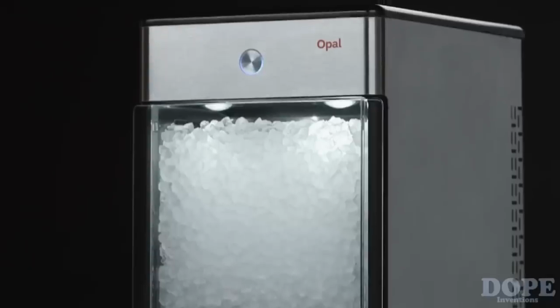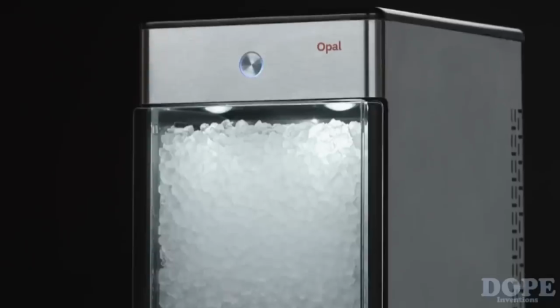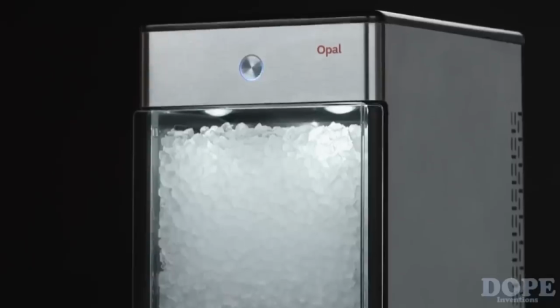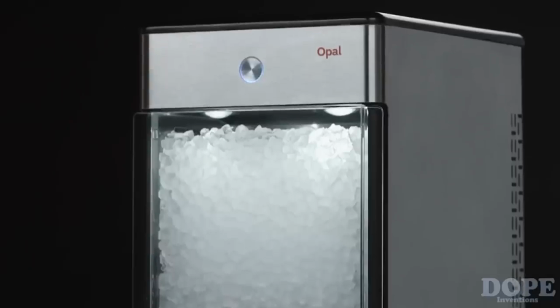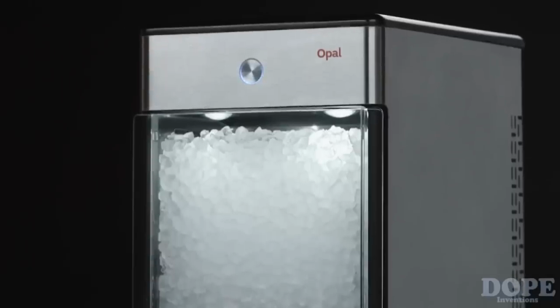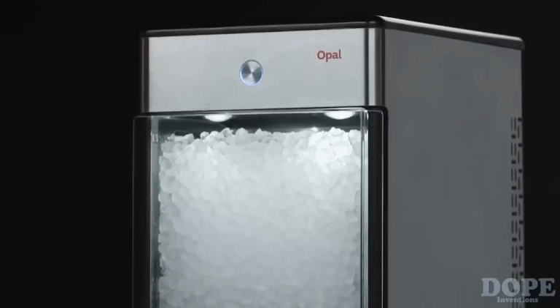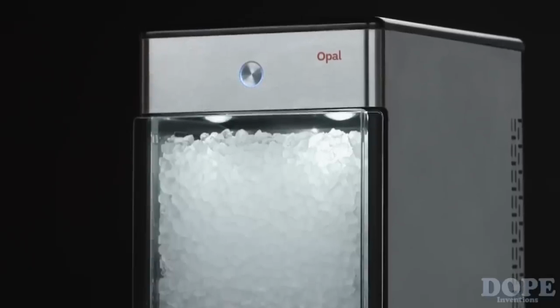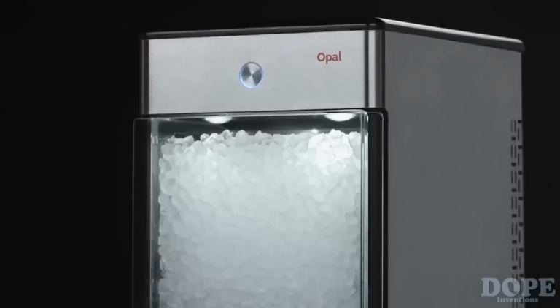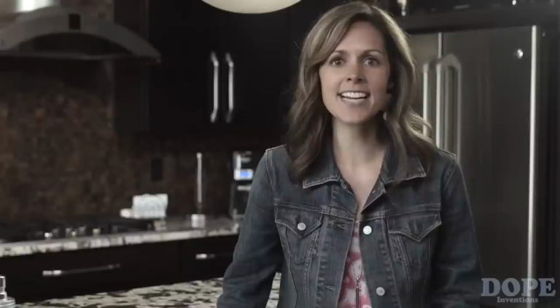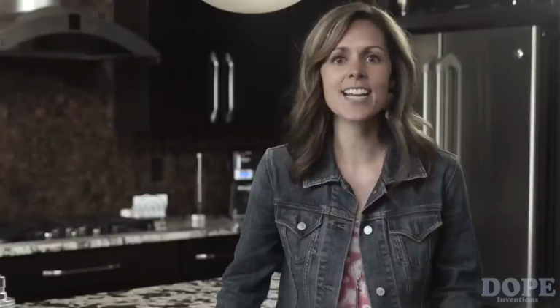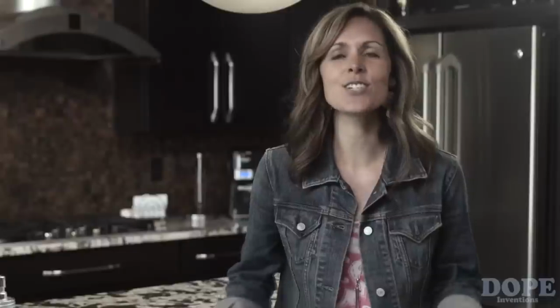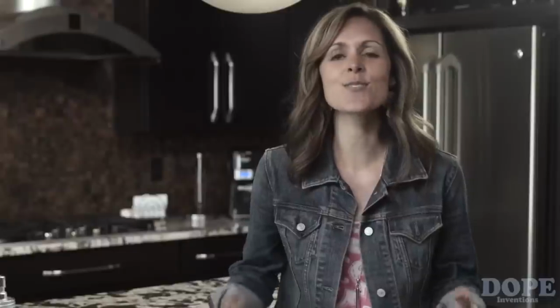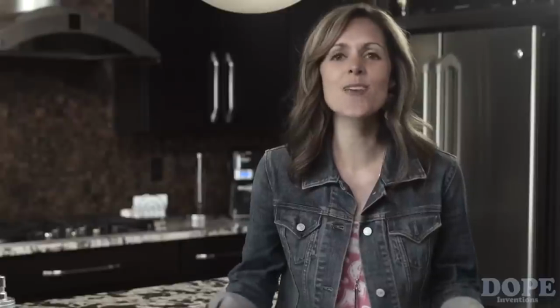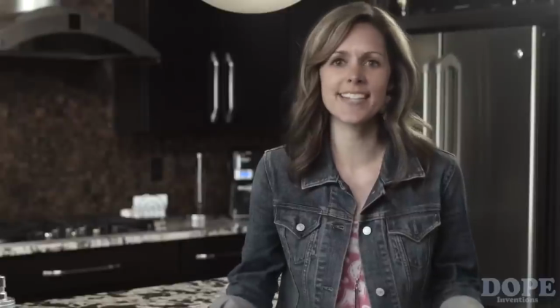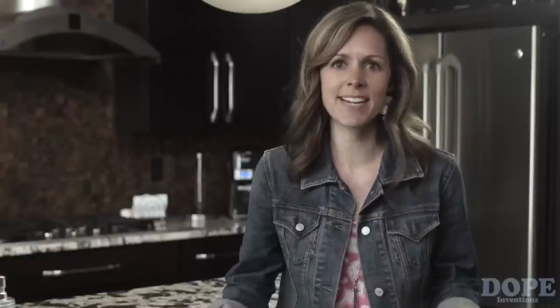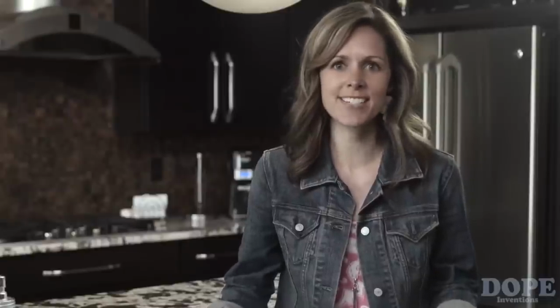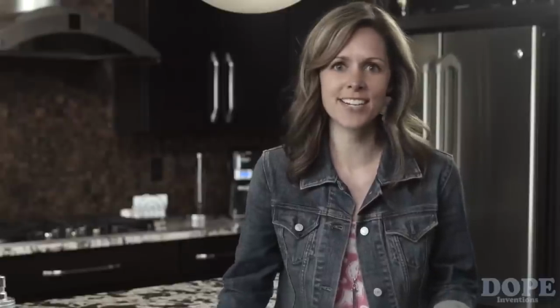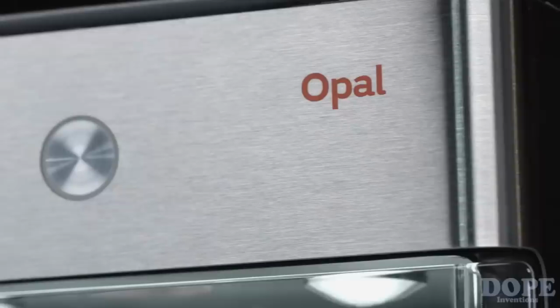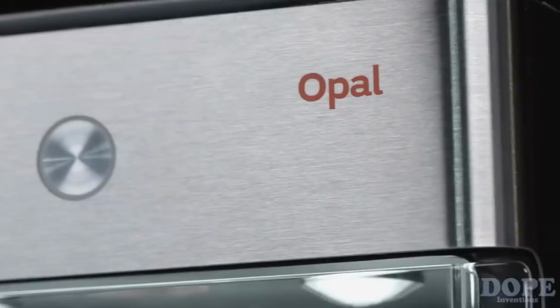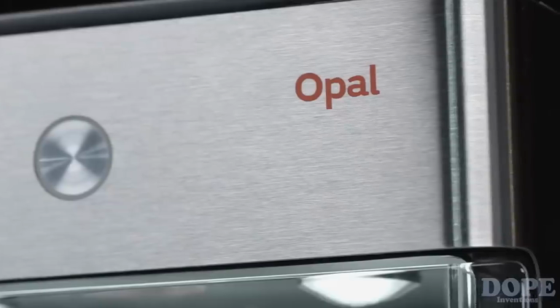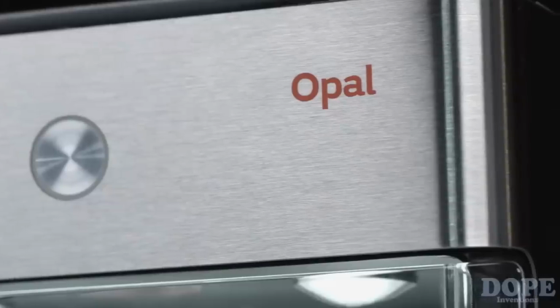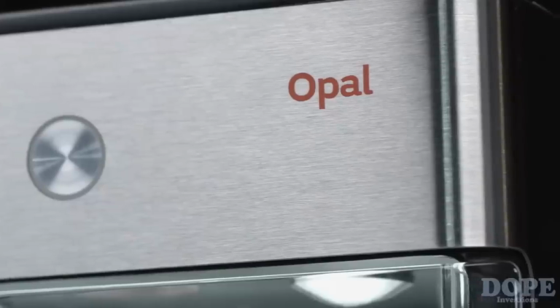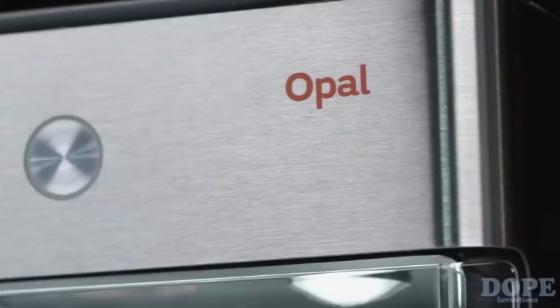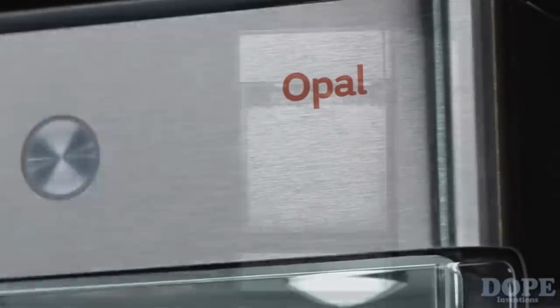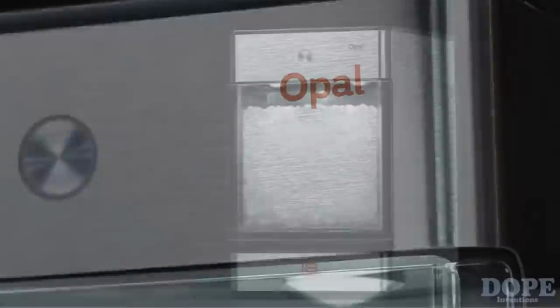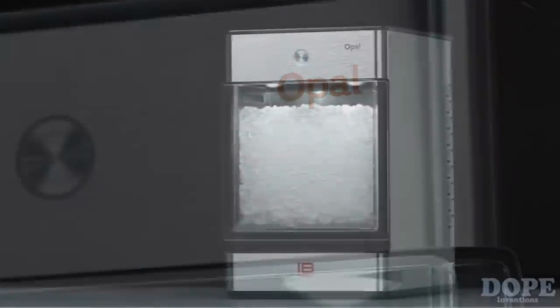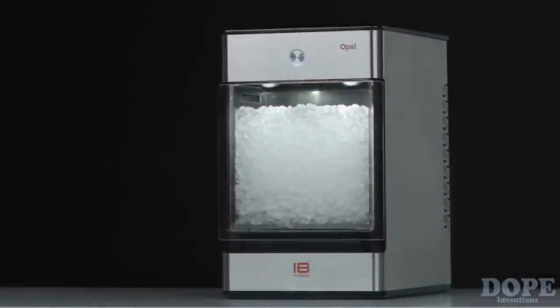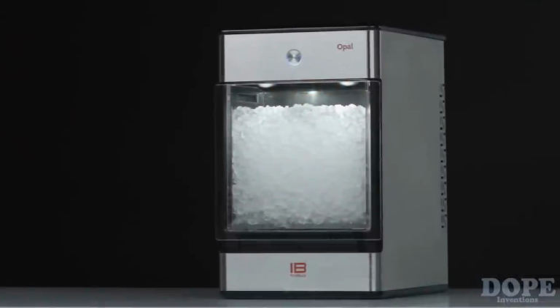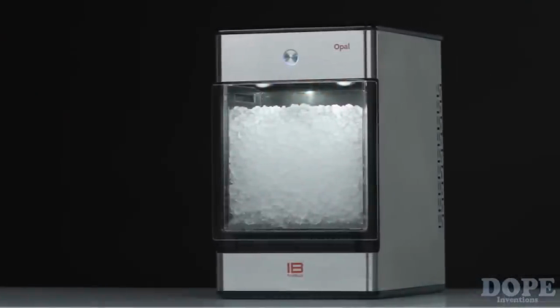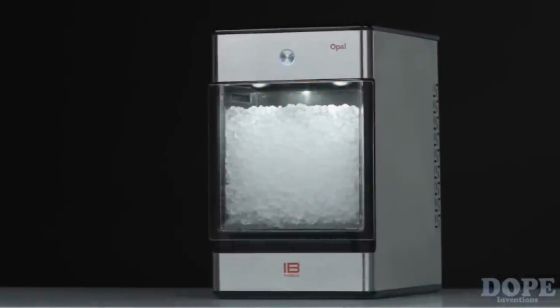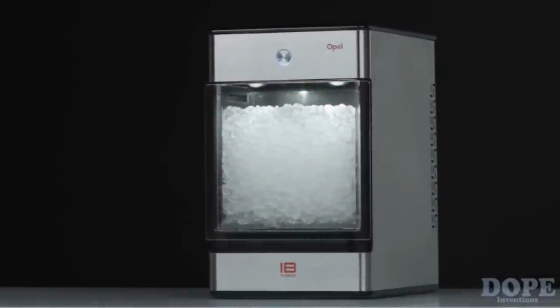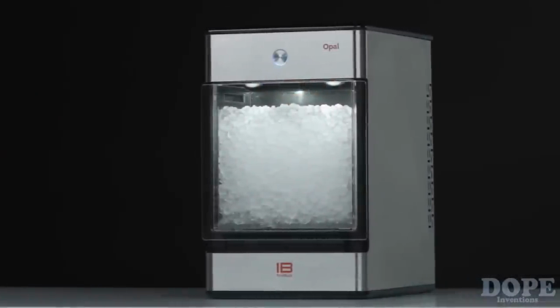It's truly a one-of-a-kind appliance that pairs affordability with convenience. And with a stainless steel design, it looks great in my kitchen. Opal — the world's most affordable Nugget Ice Maker.